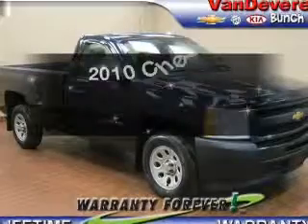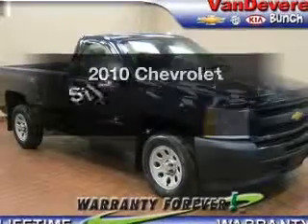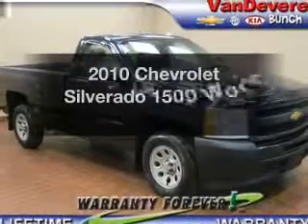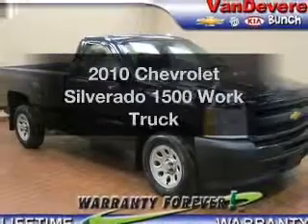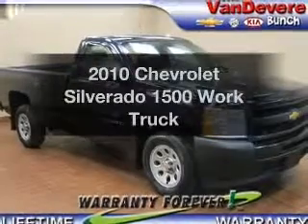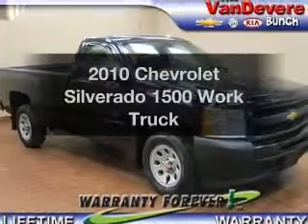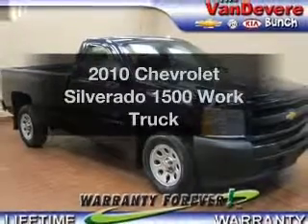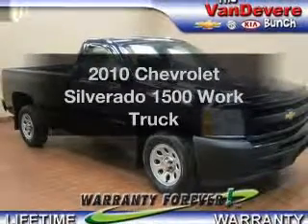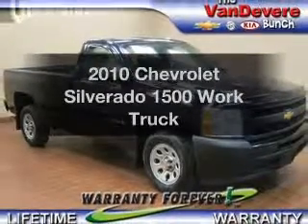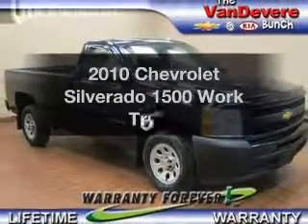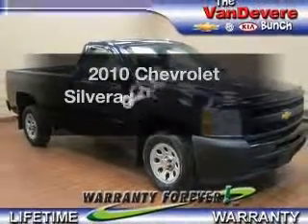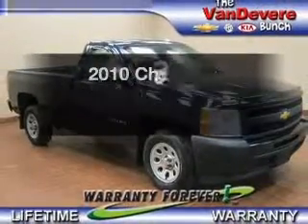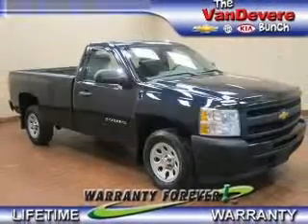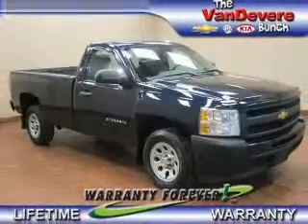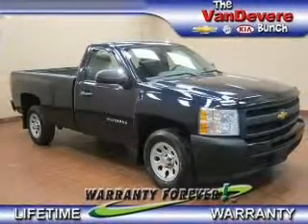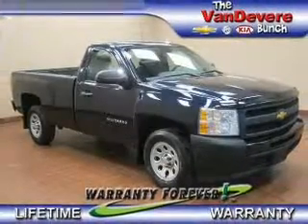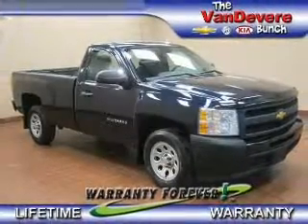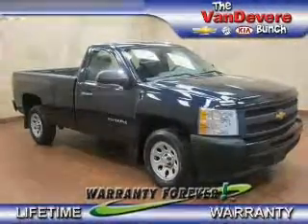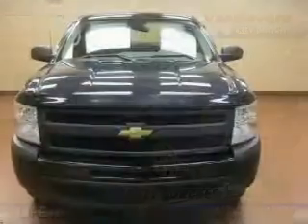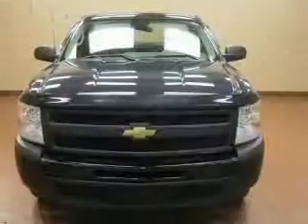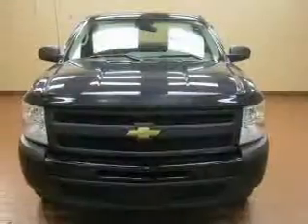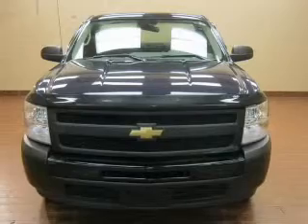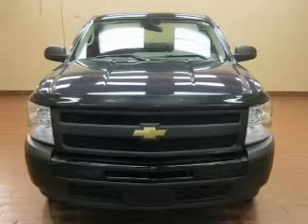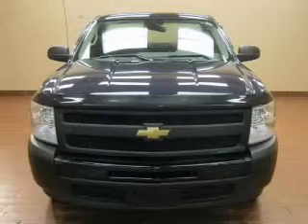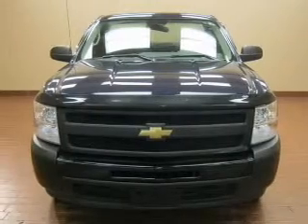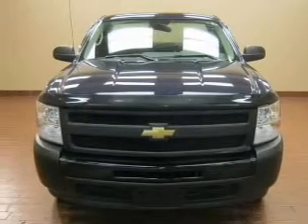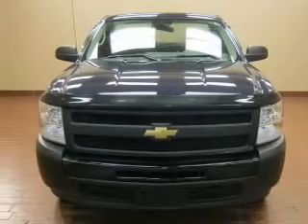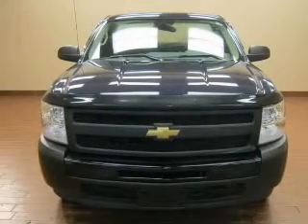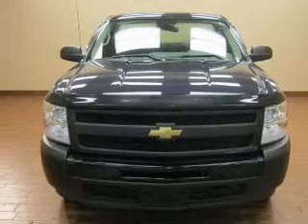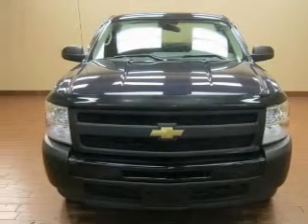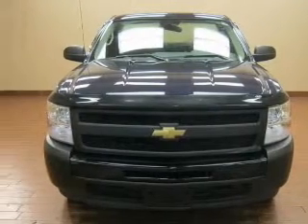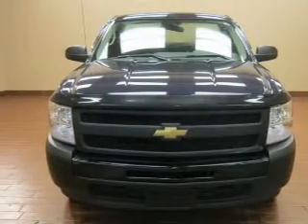Introducing the 2010 Chevrolet Silverado 1500. Everything you need under one roof with this great vehicle.